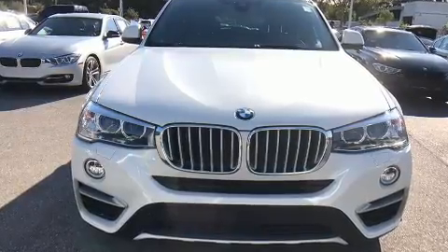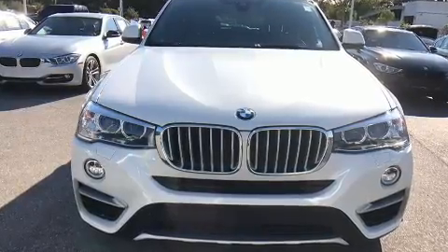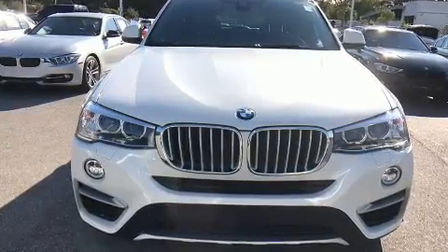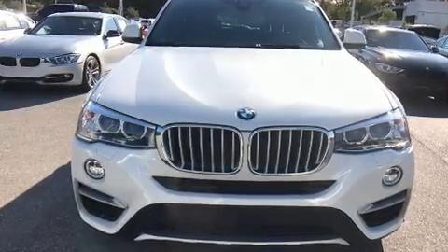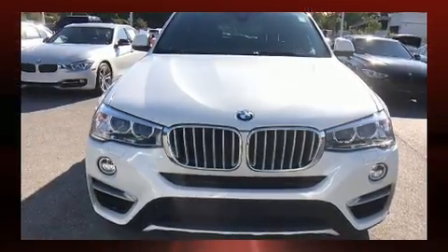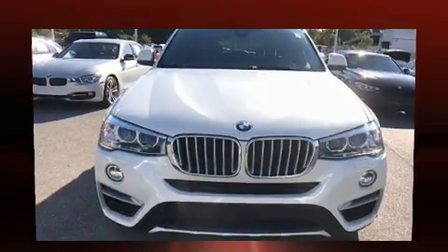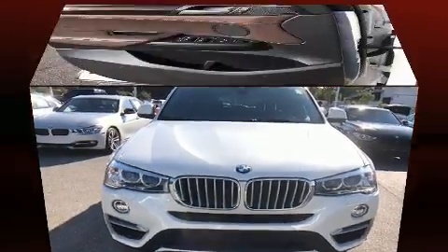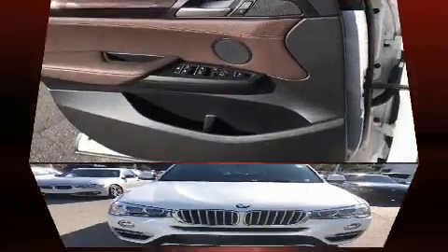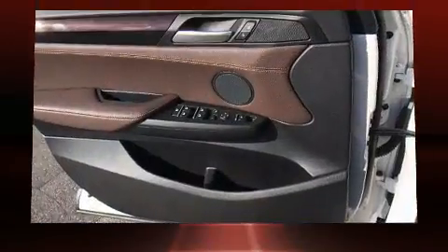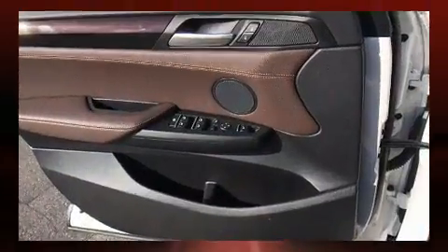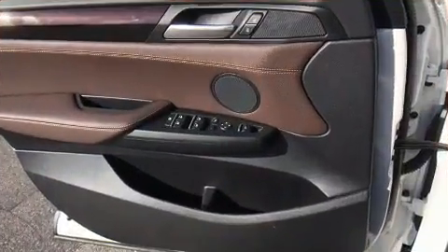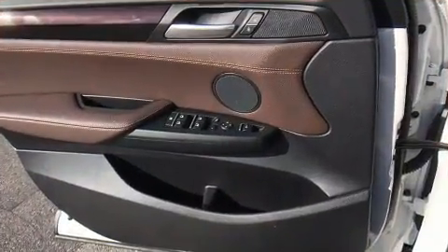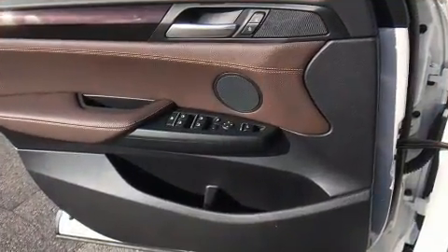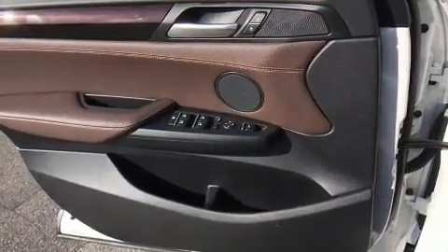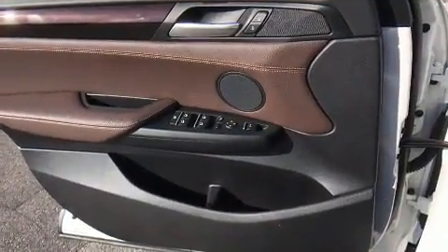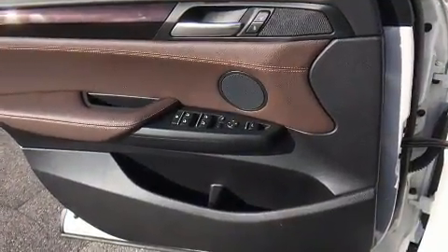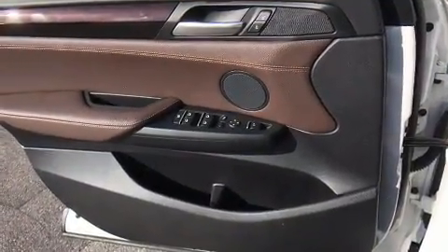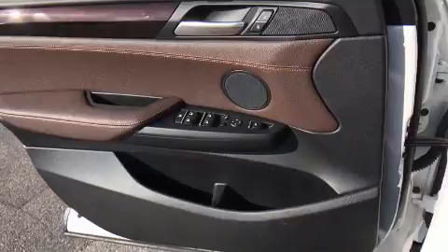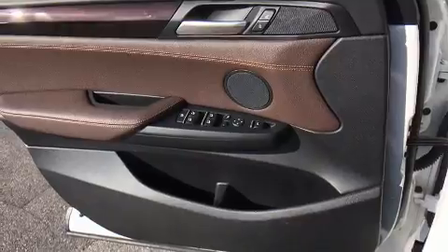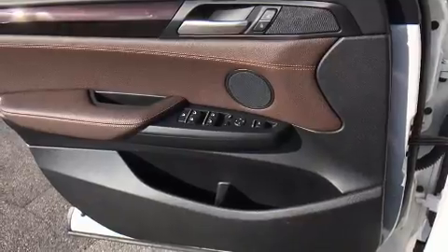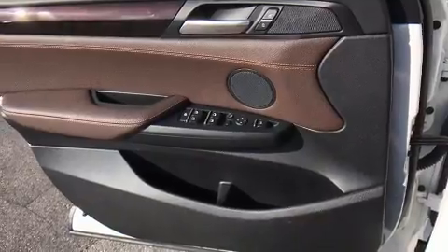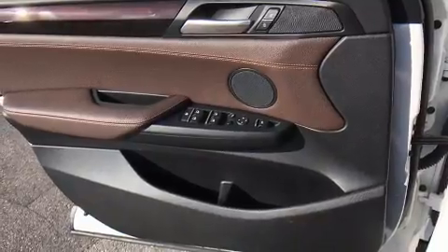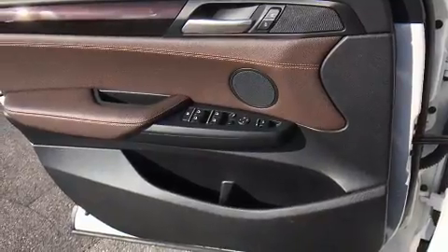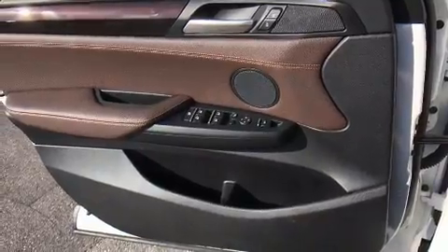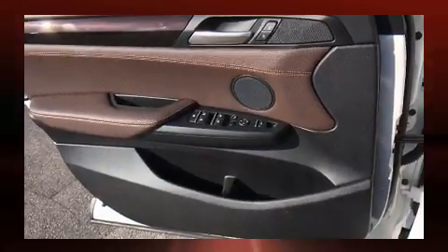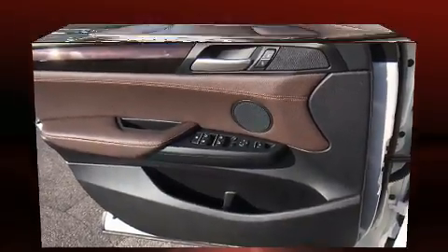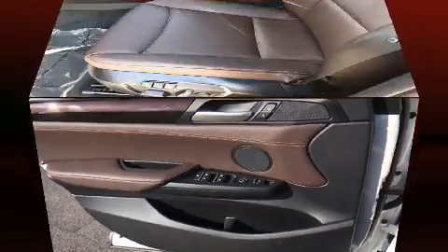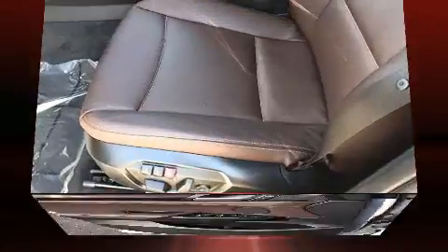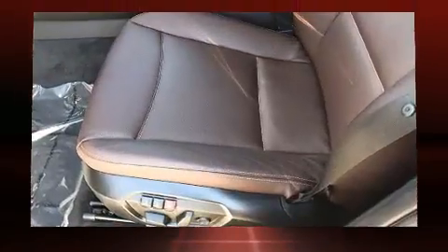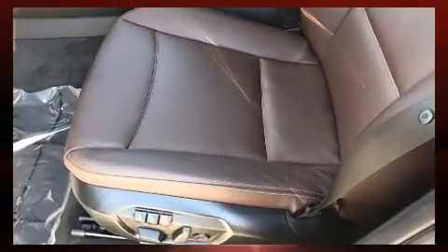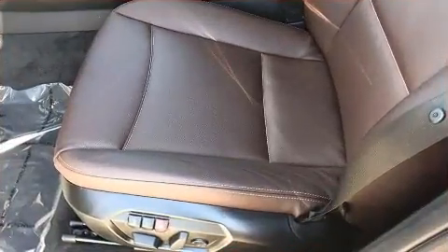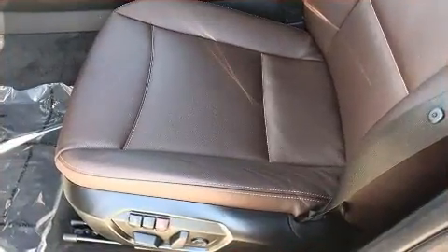BMW prioritized fit and finish as evidenced by a power moonroof, a power liftgate, and more.